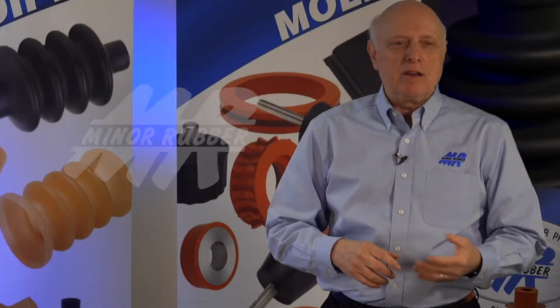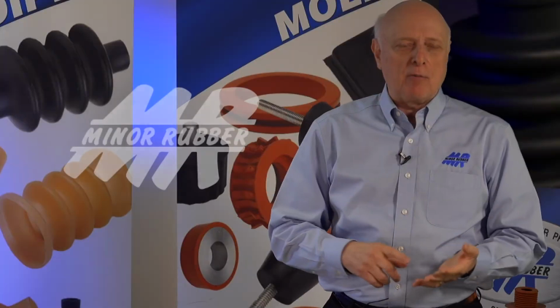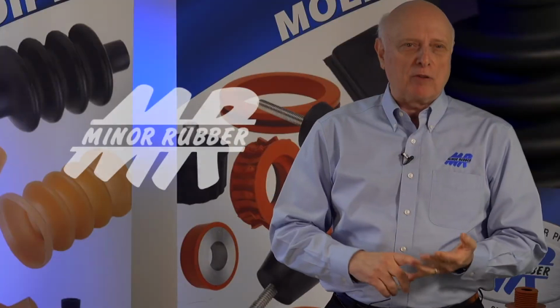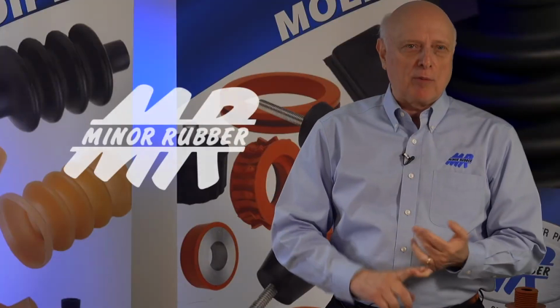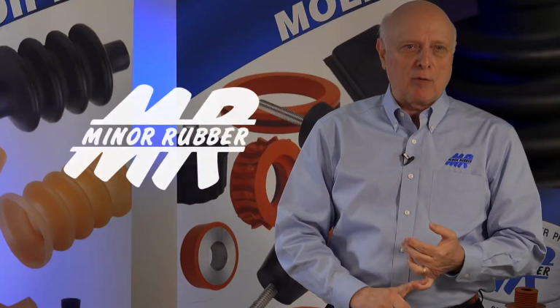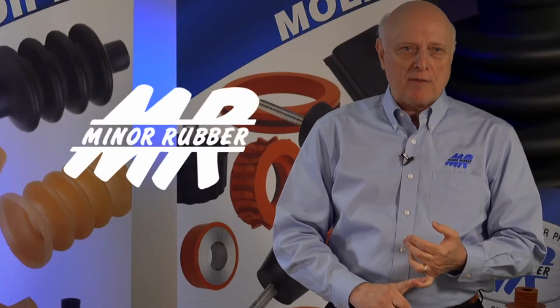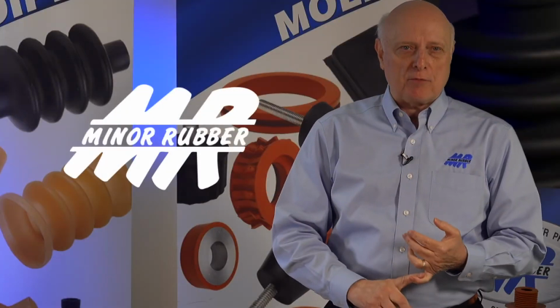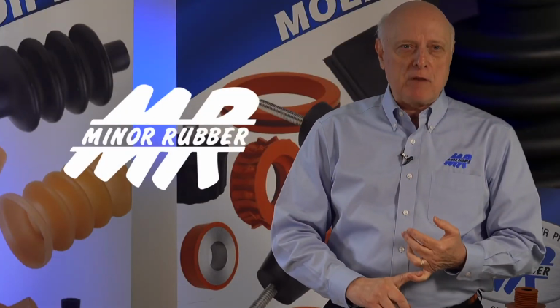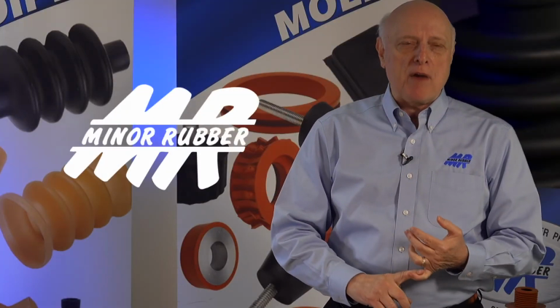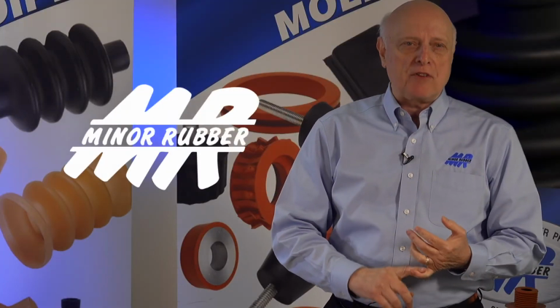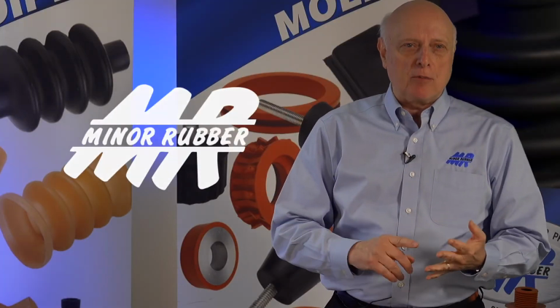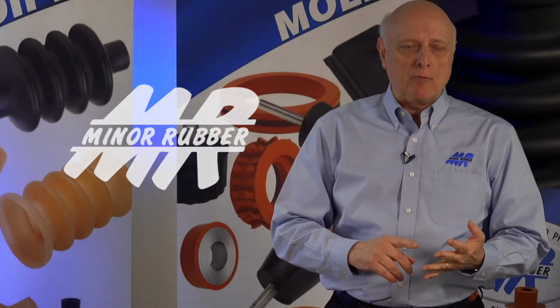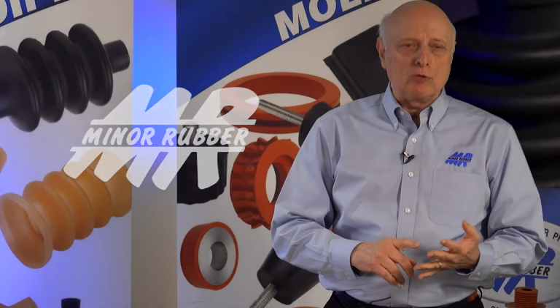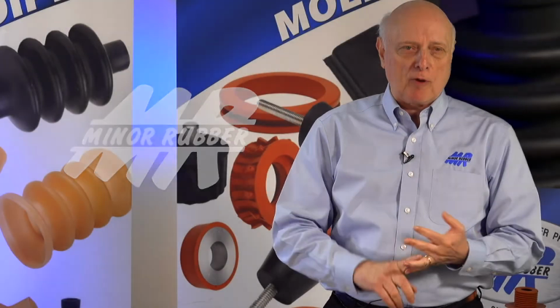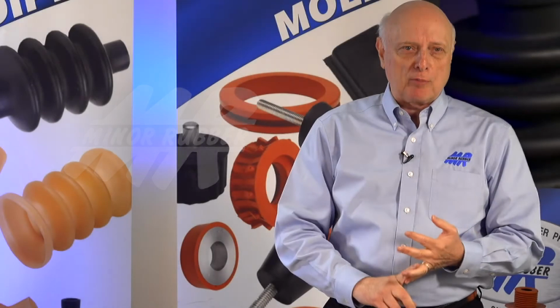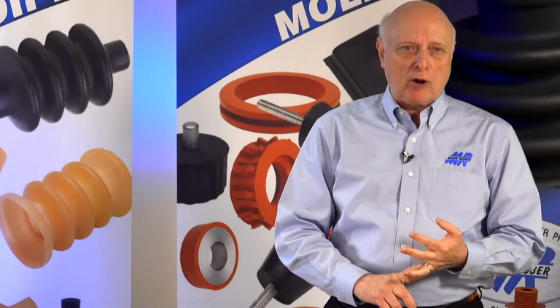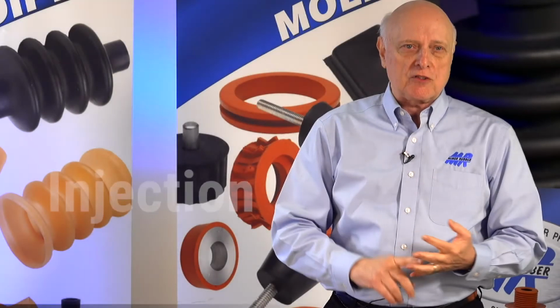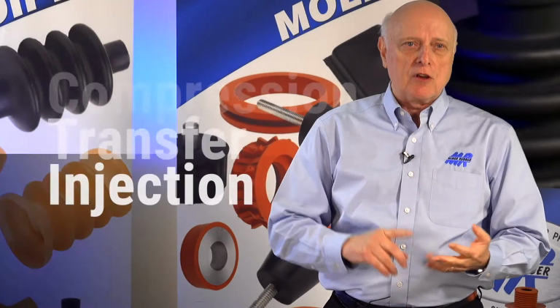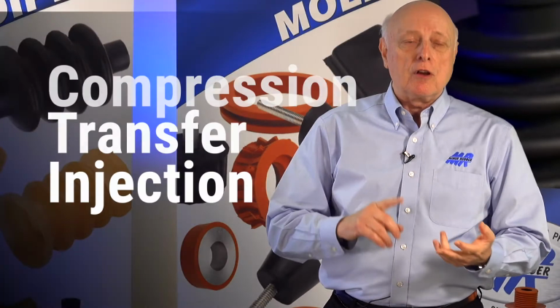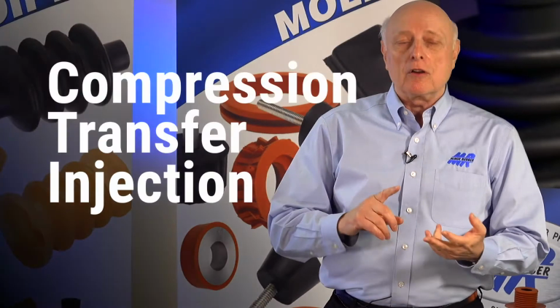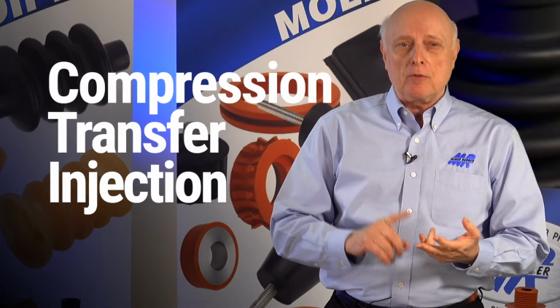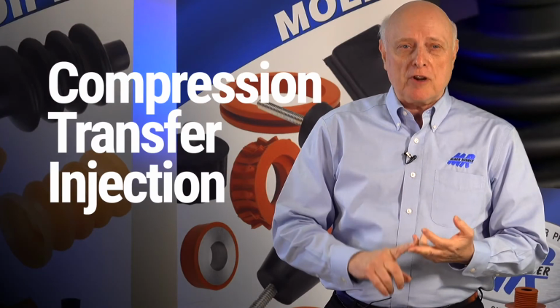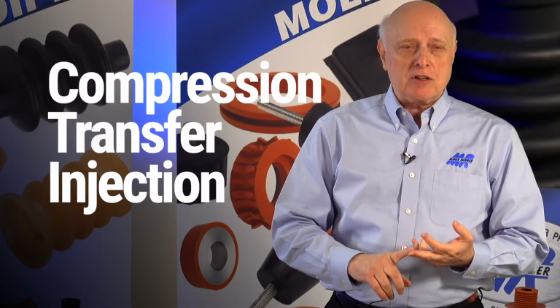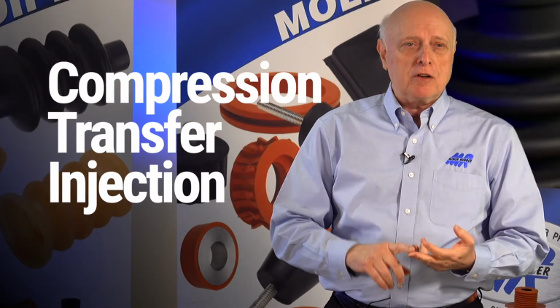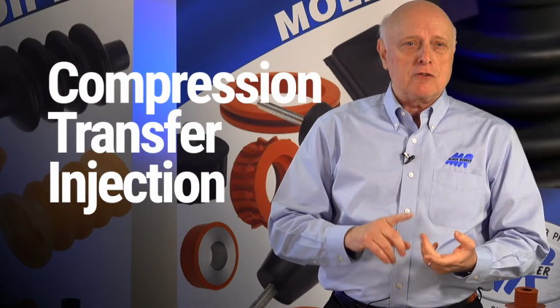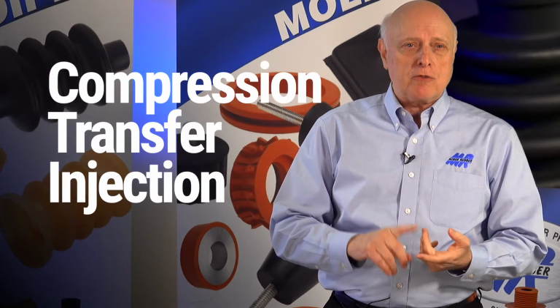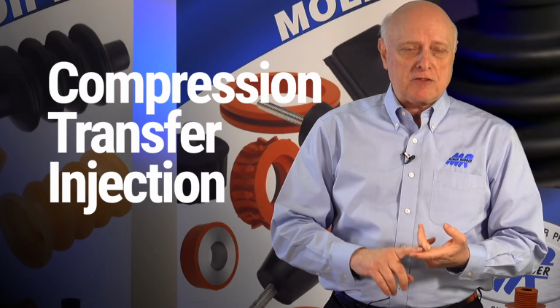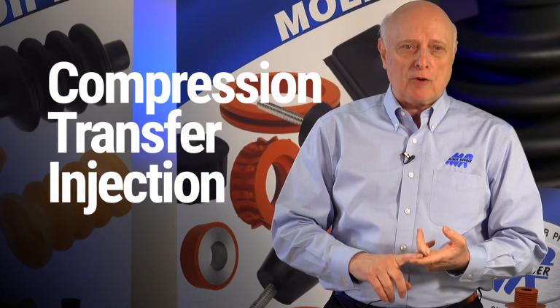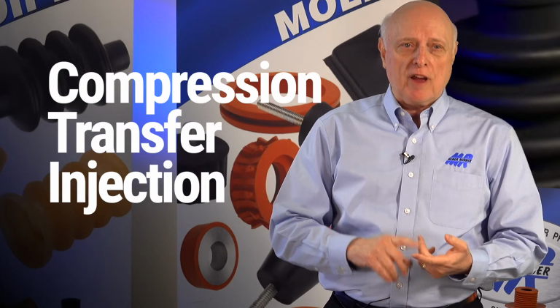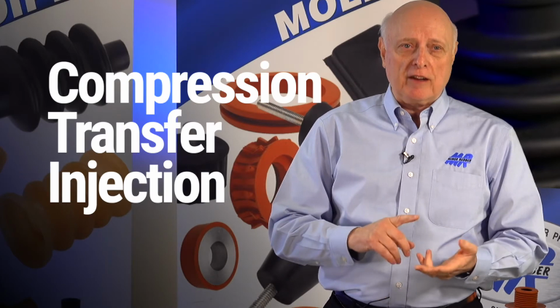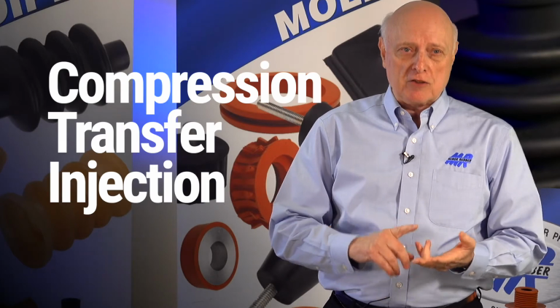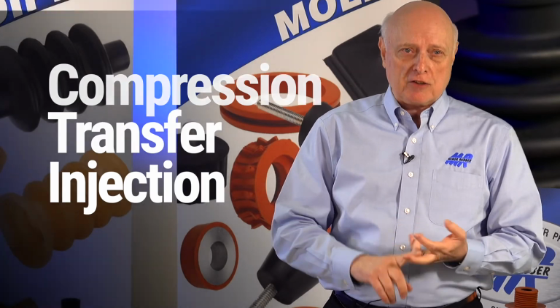Here at Minor Rubber we have three methods of molding rubber parts: compression, transfer, and injection.